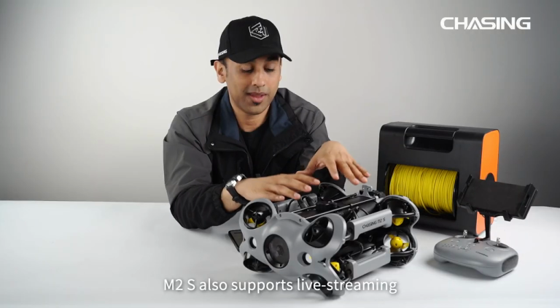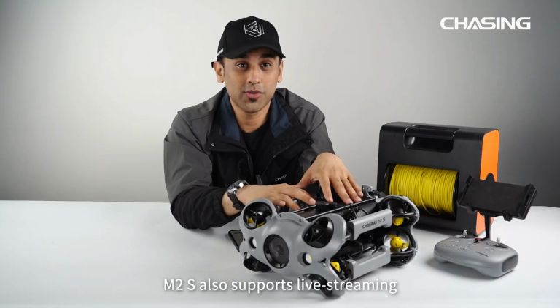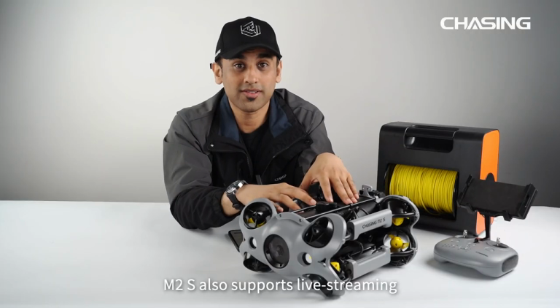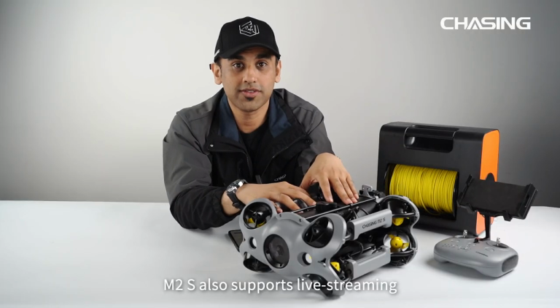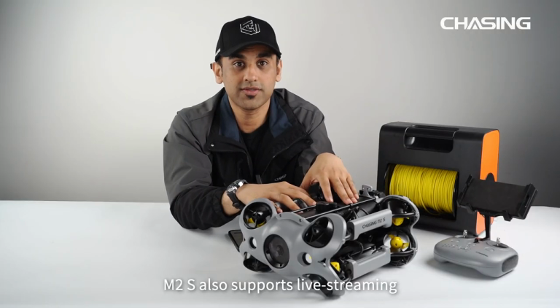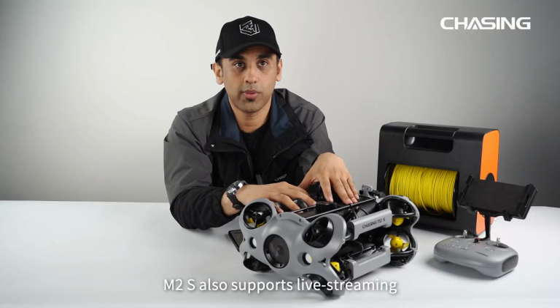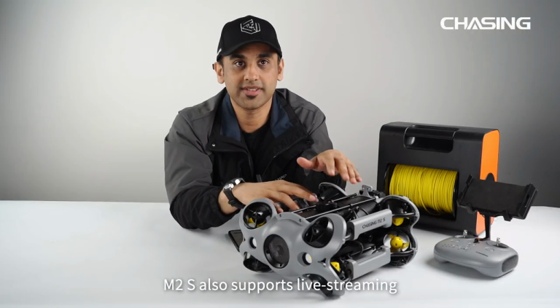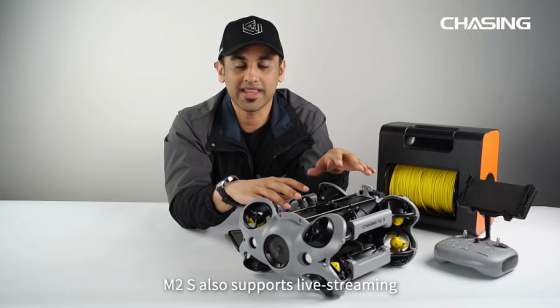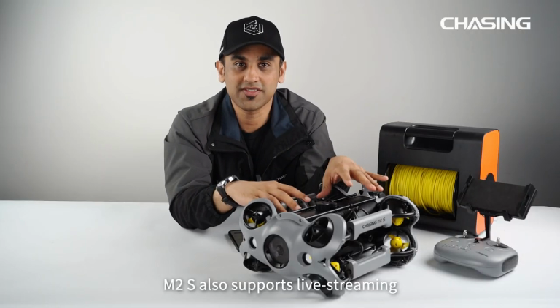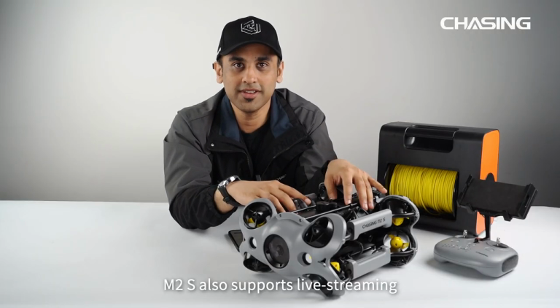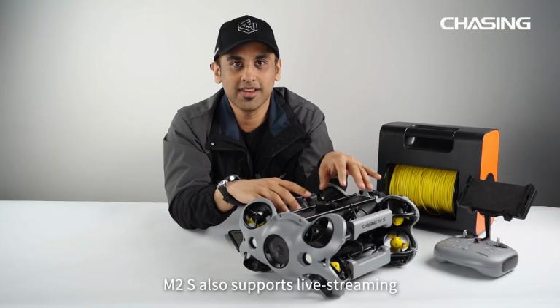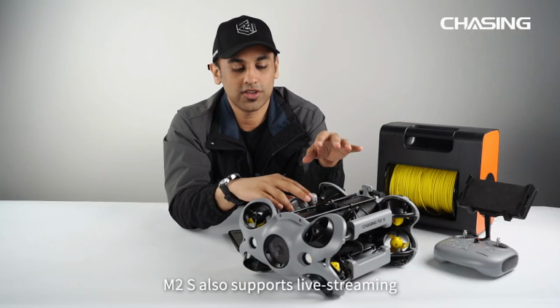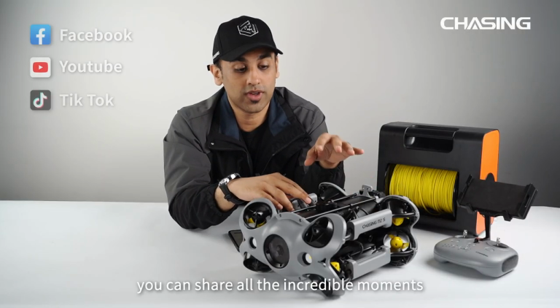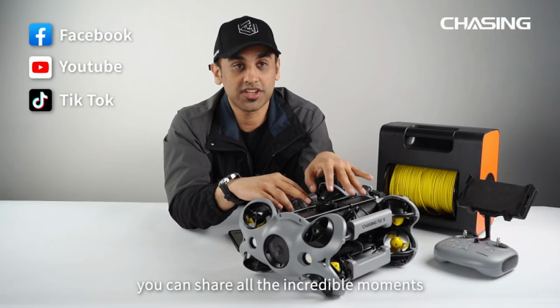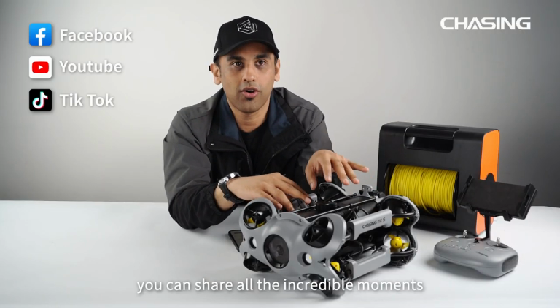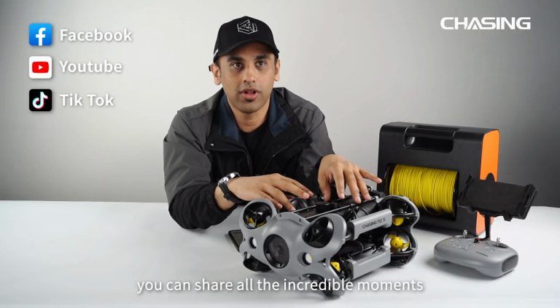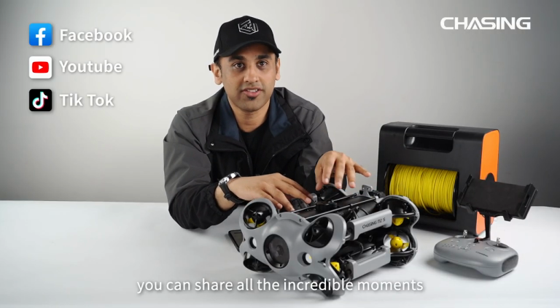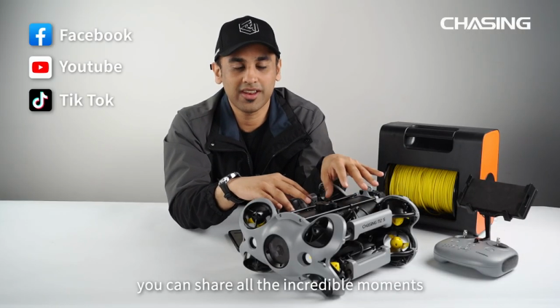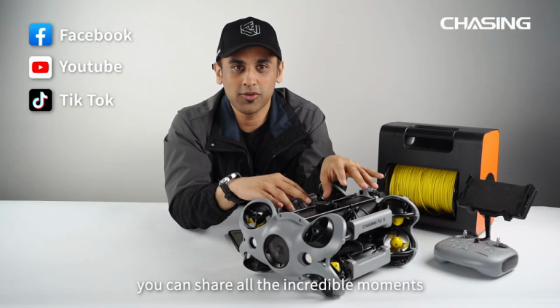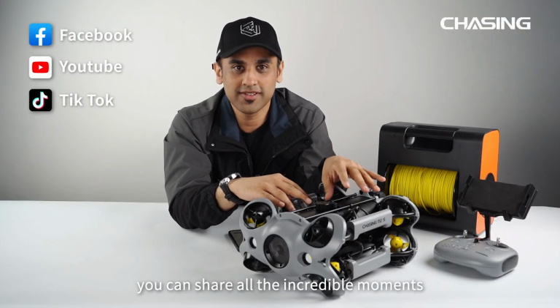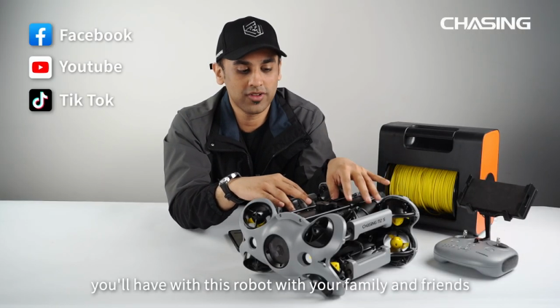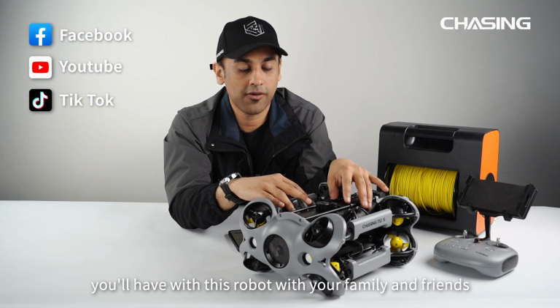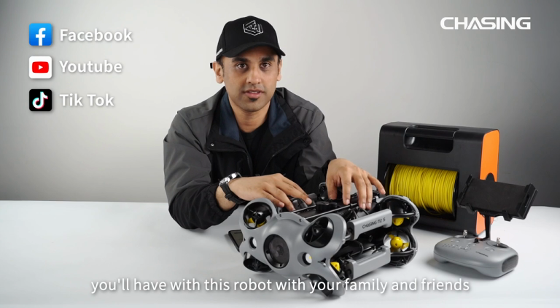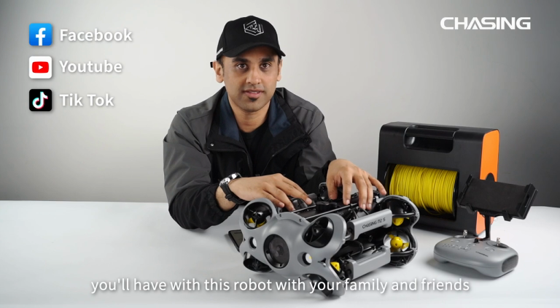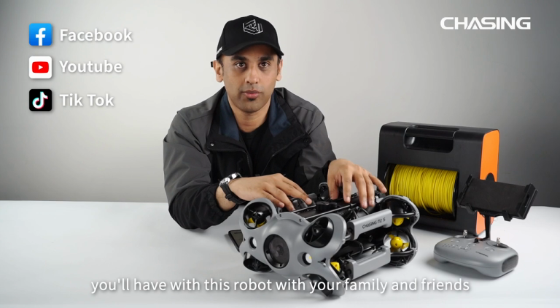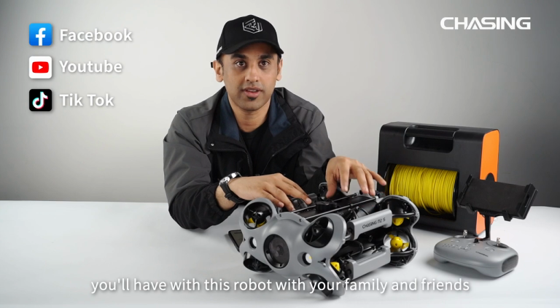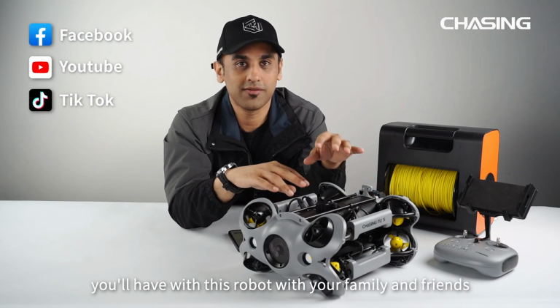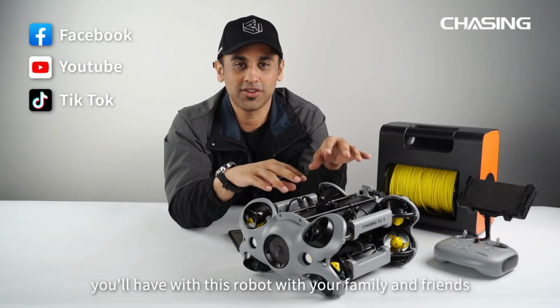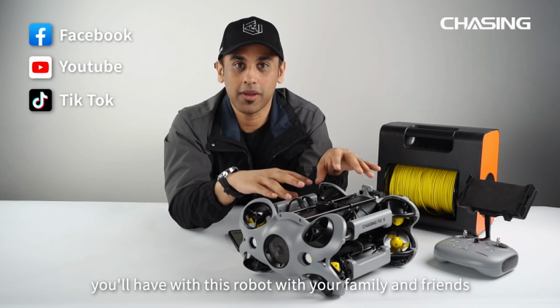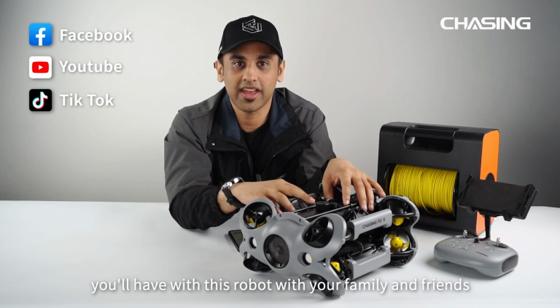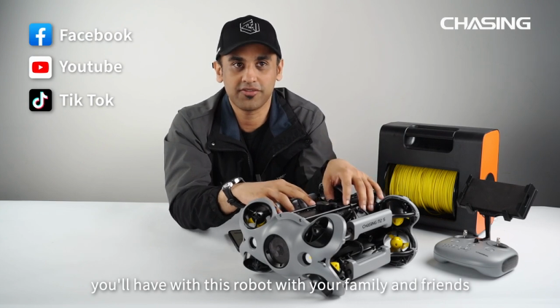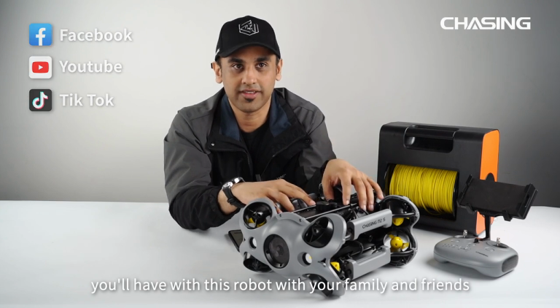M2S also supports live streaming — you can share all the incredible moments you will have with this robot with your family and friends.